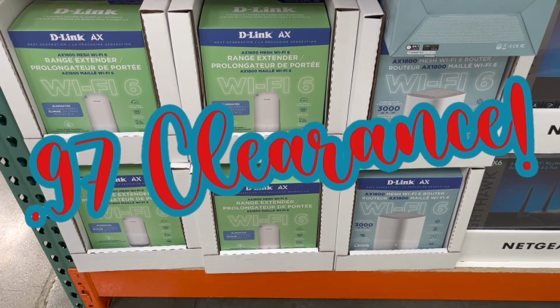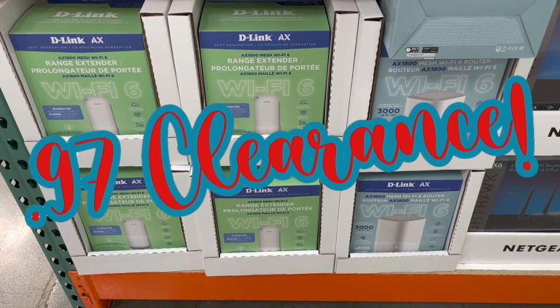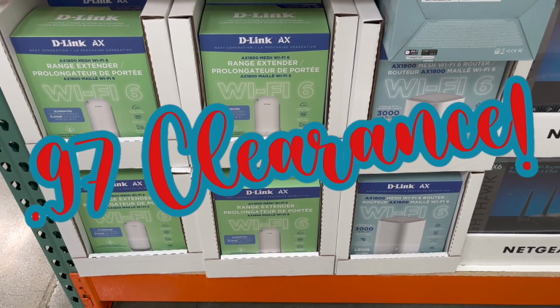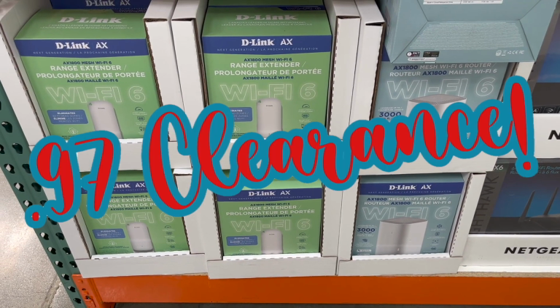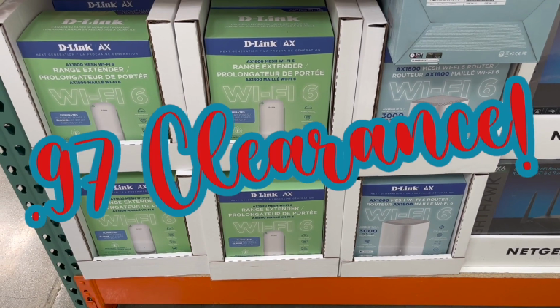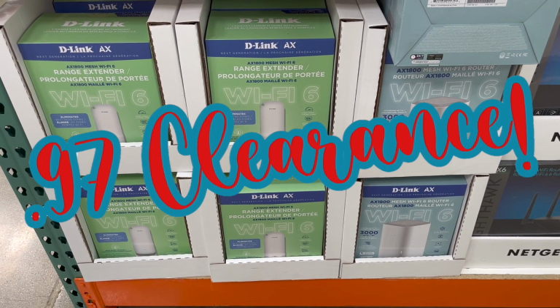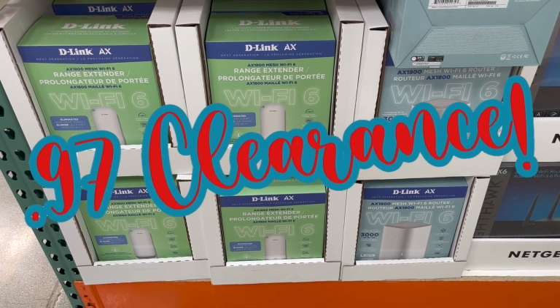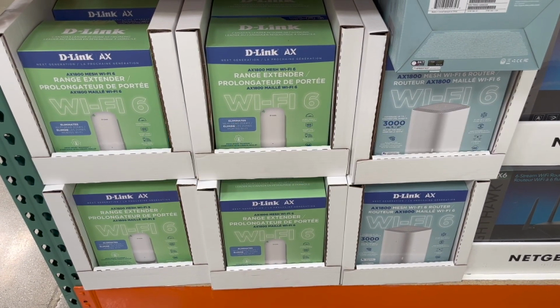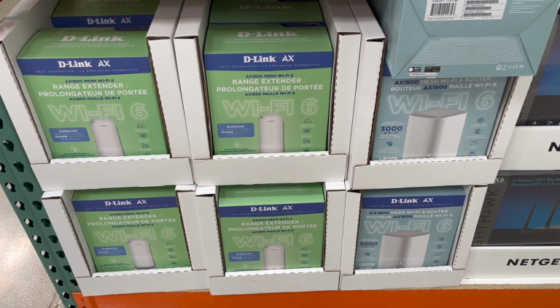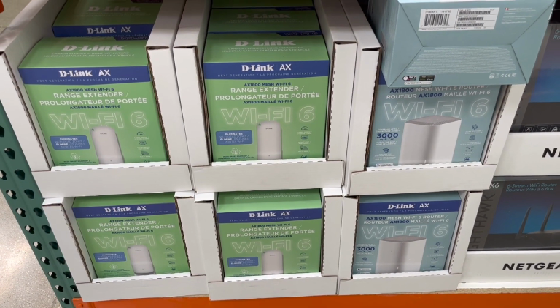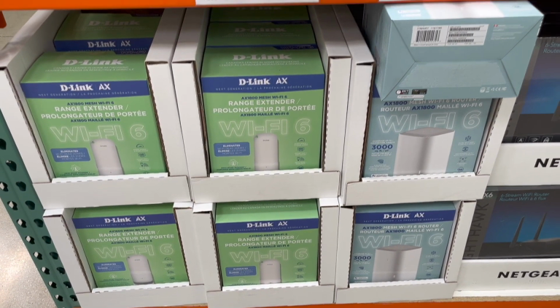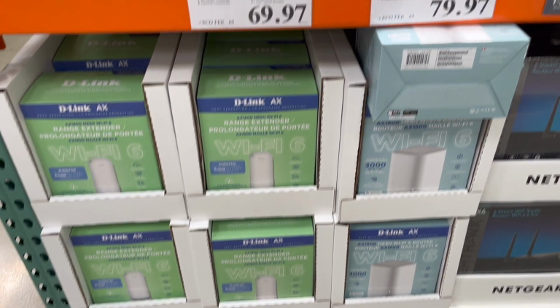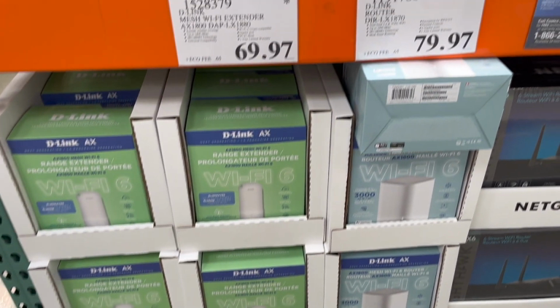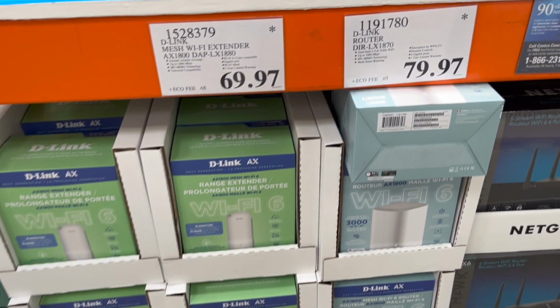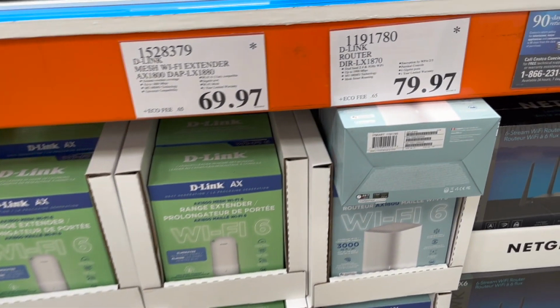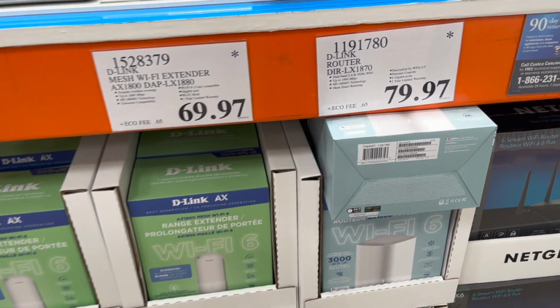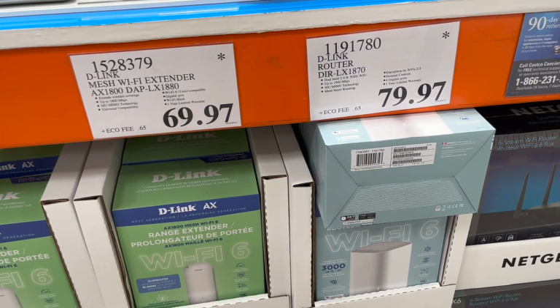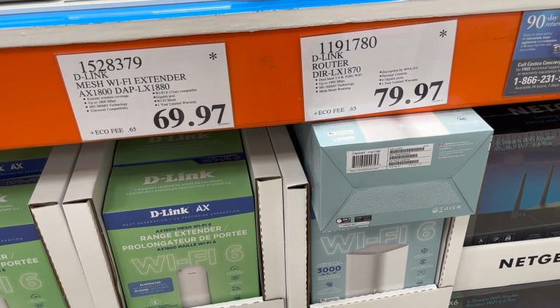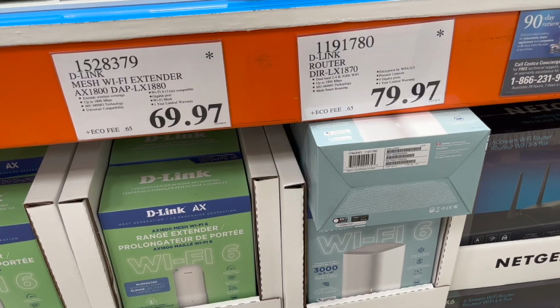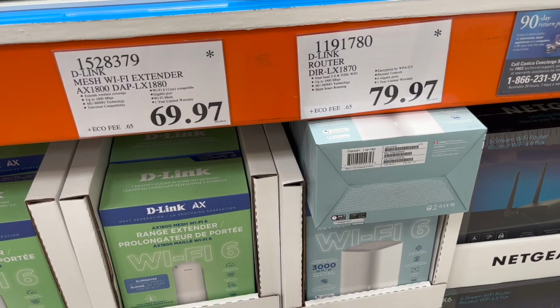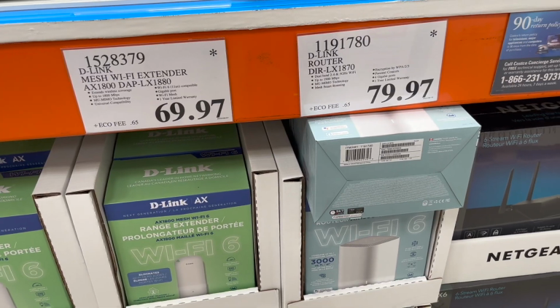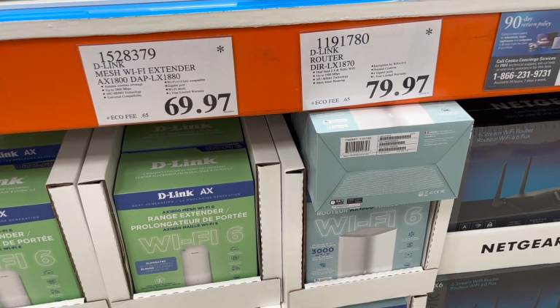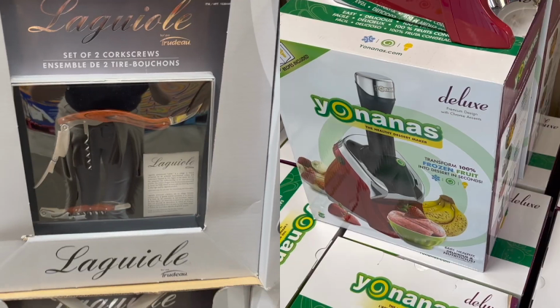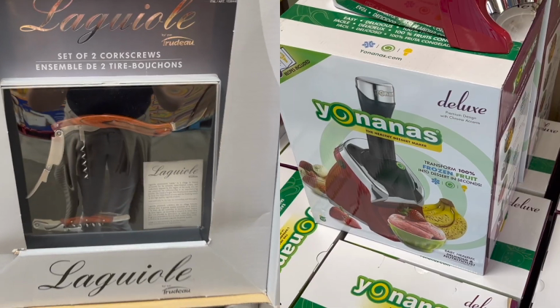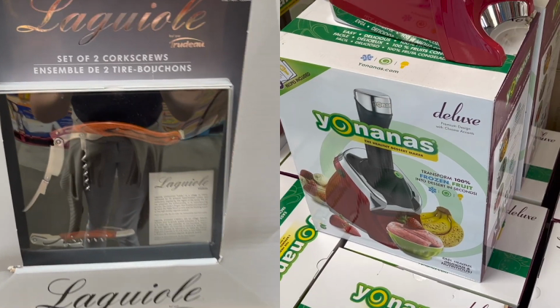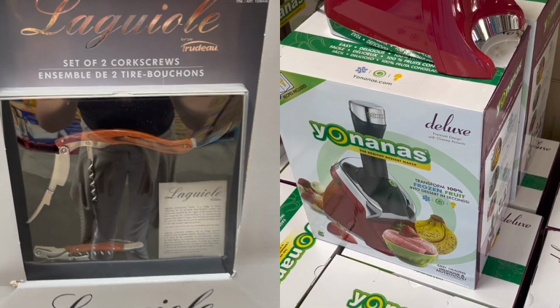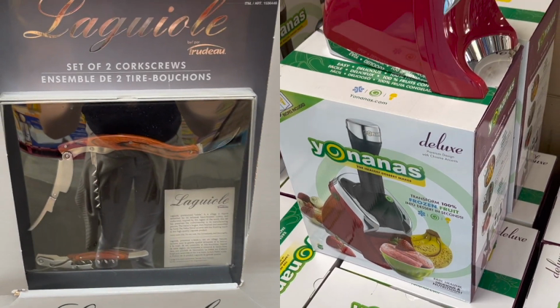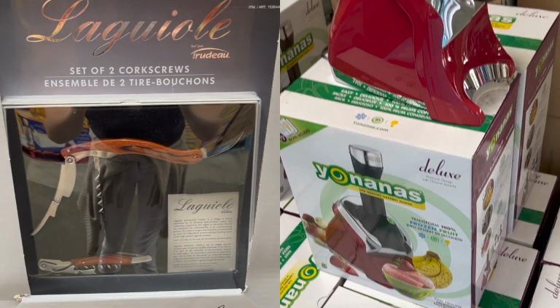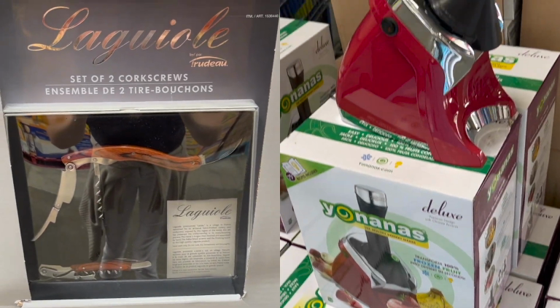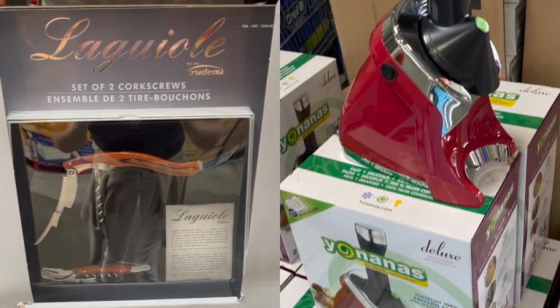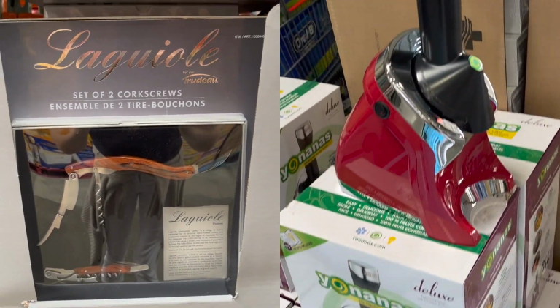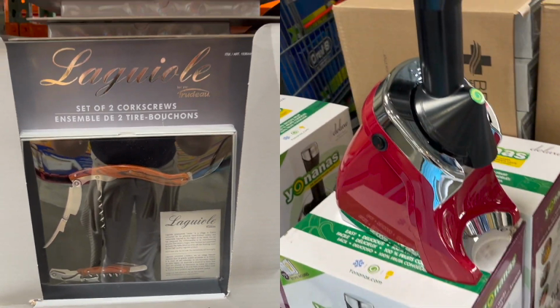And the $0.97 clearance deals of this week — honestly speaking, not a lot of interesting finds this week, unfortunately.